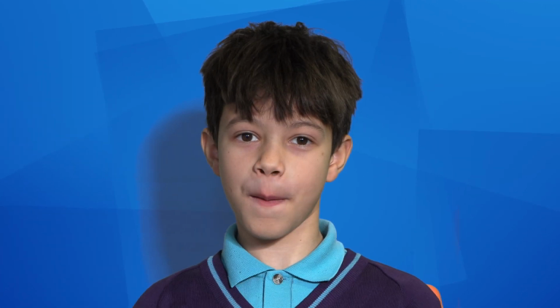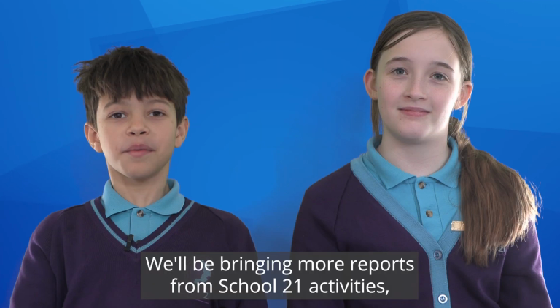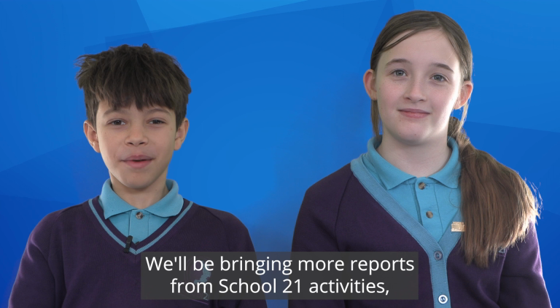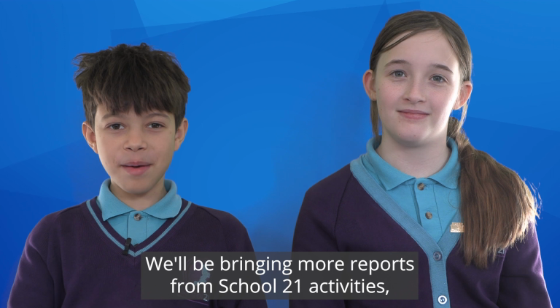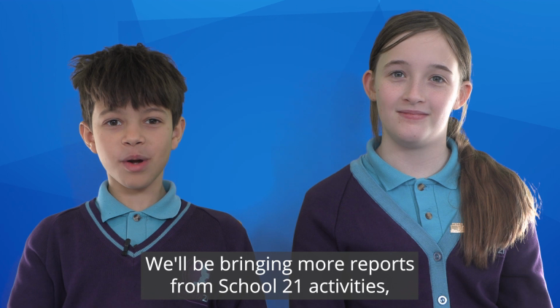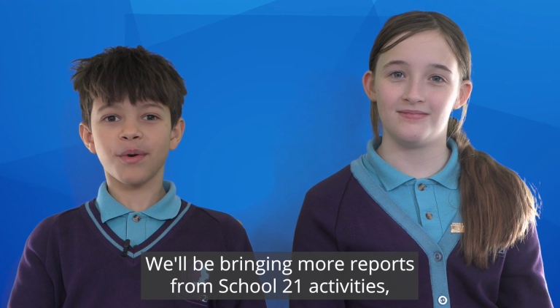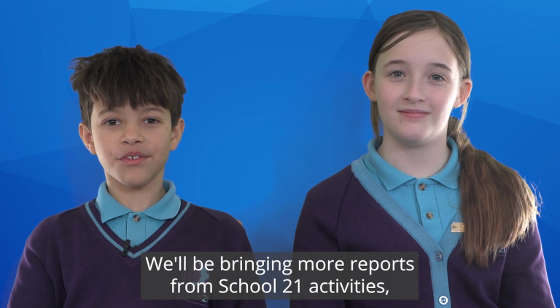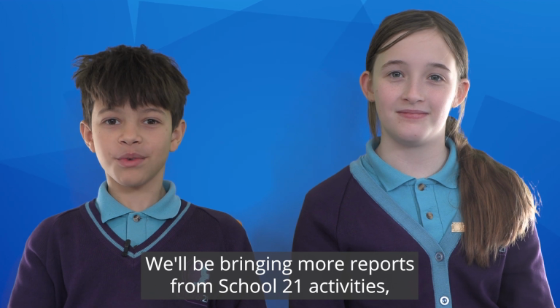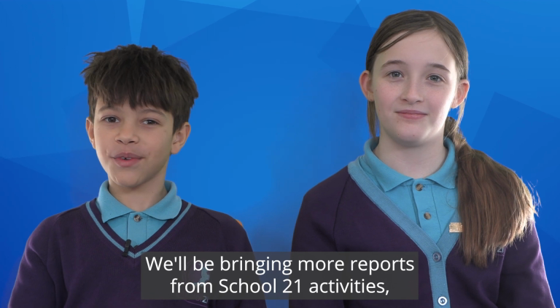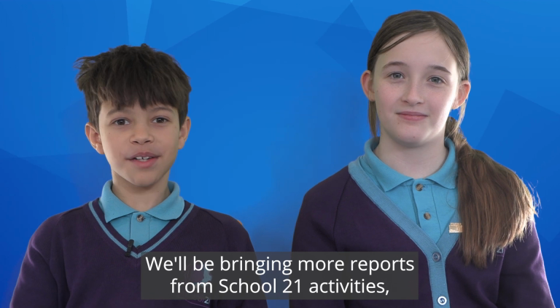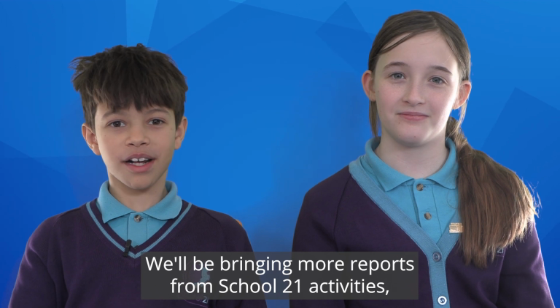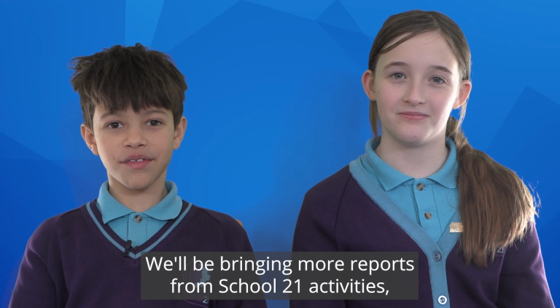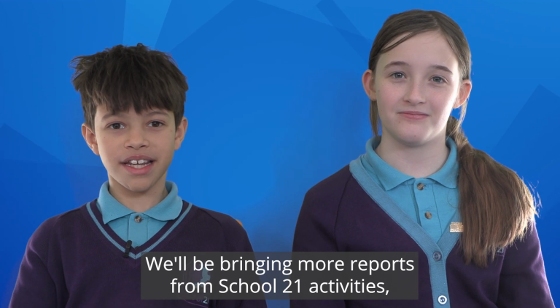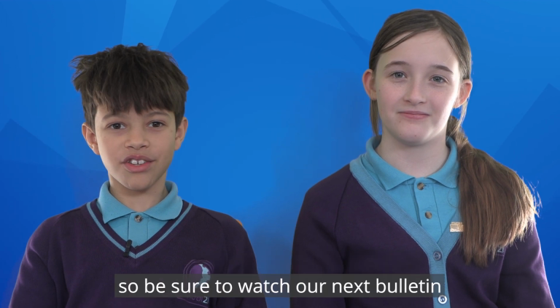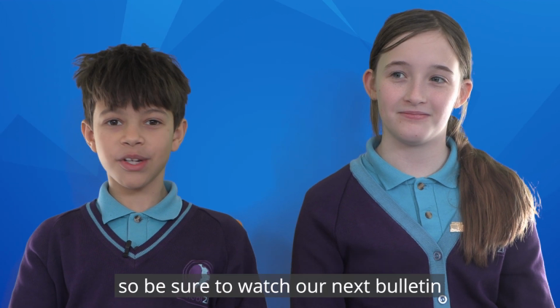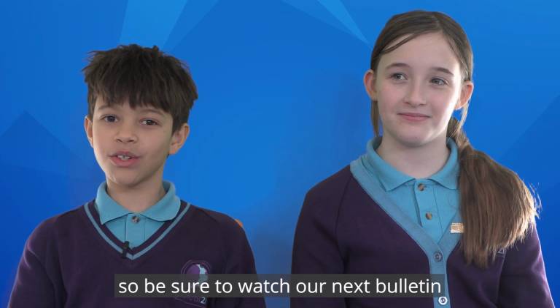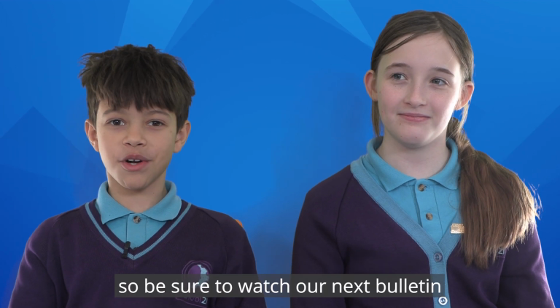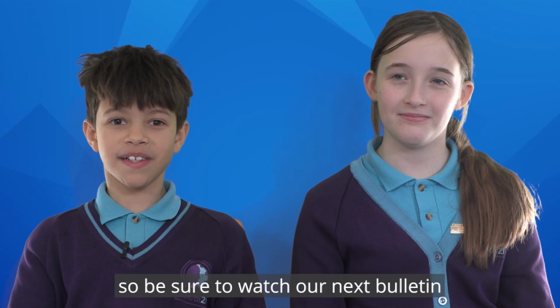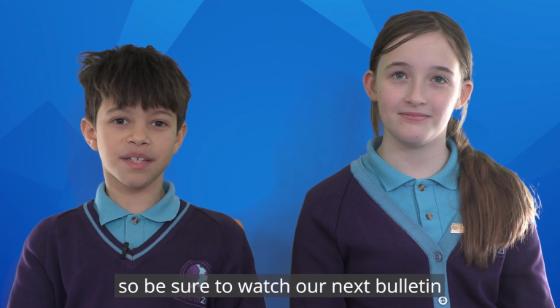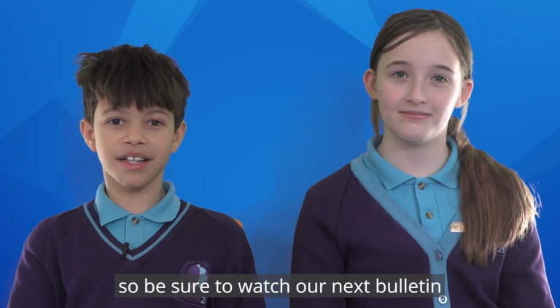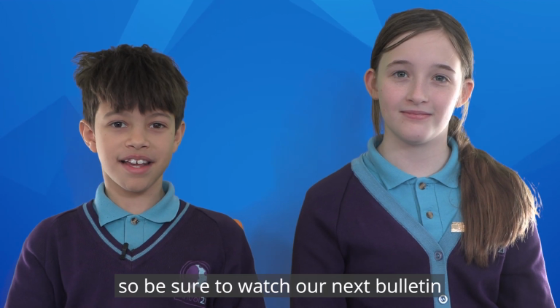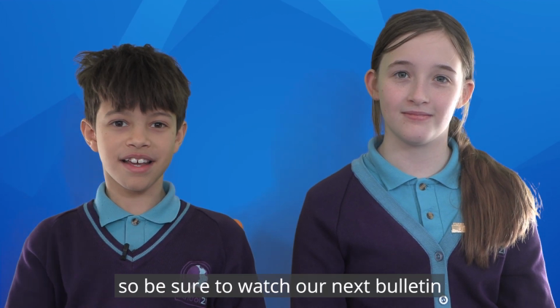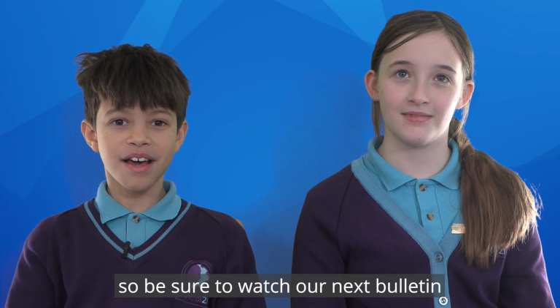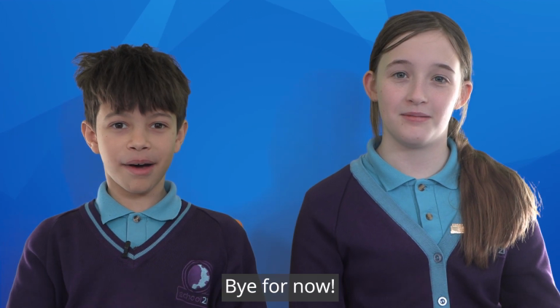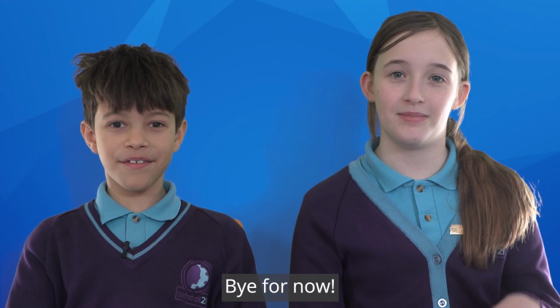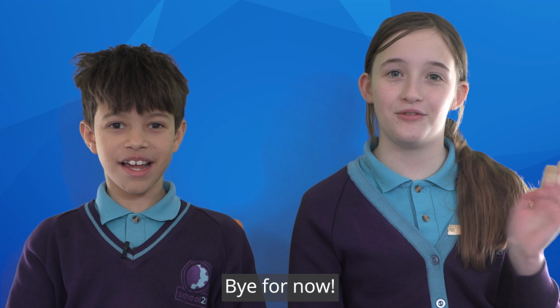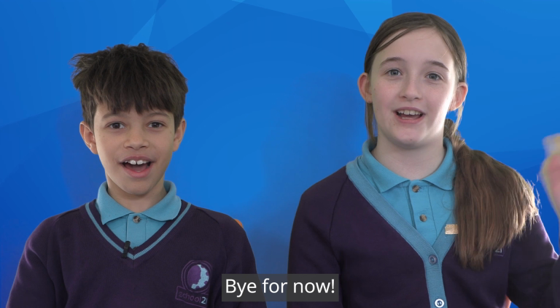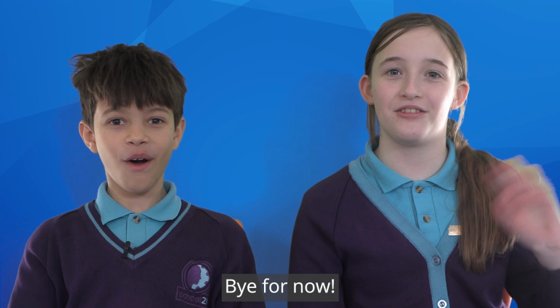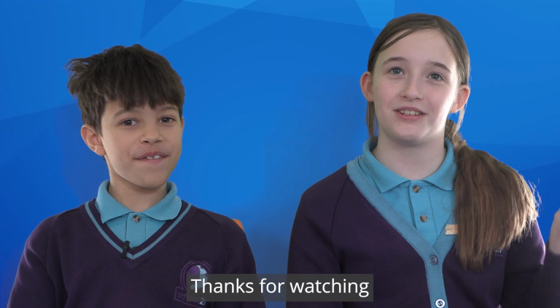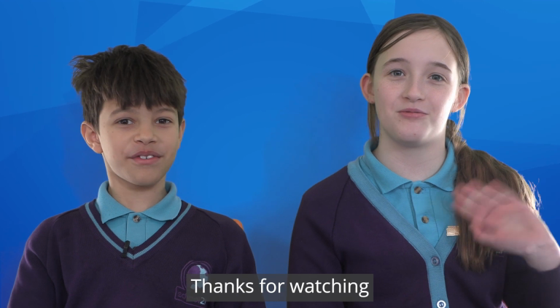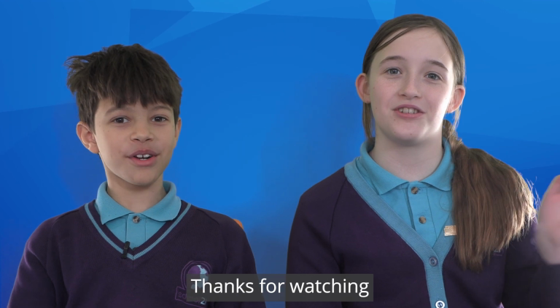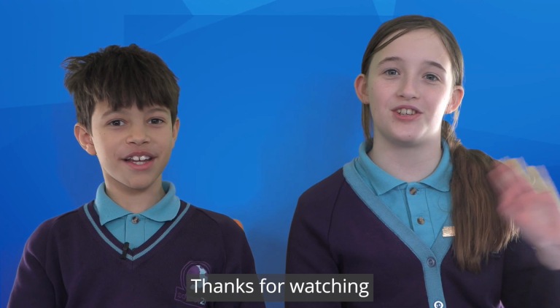We'll be bringing more reports from School 21 activities, so be sure to watch our next bulletin. Bye for now. Thanks for watching.